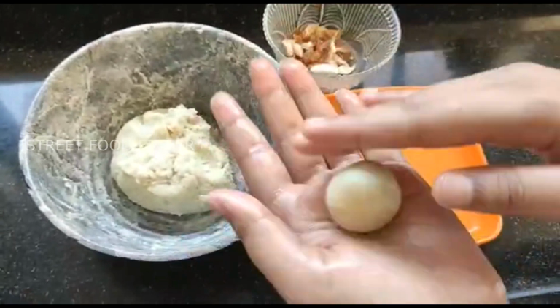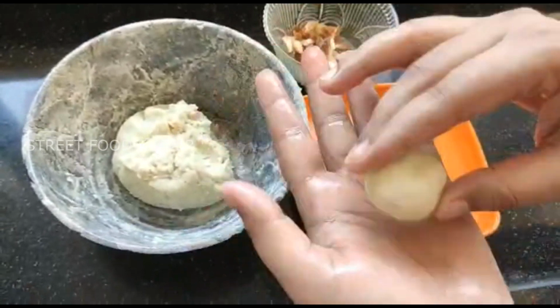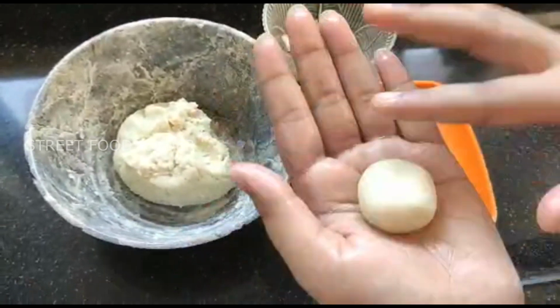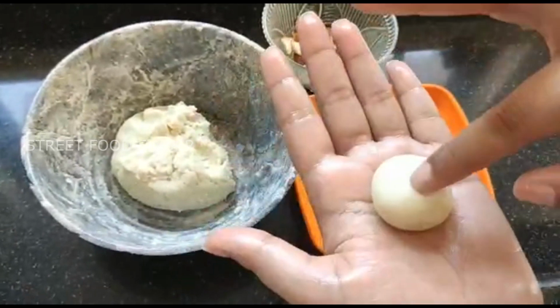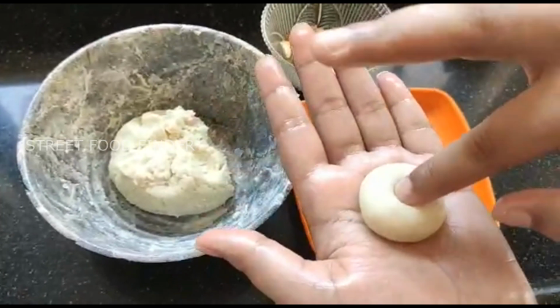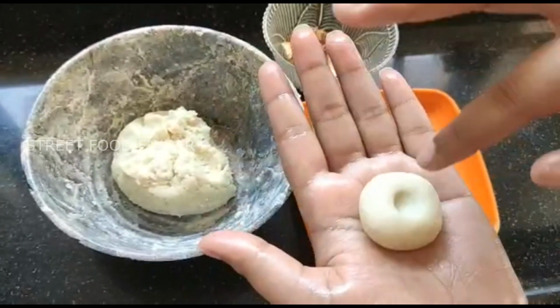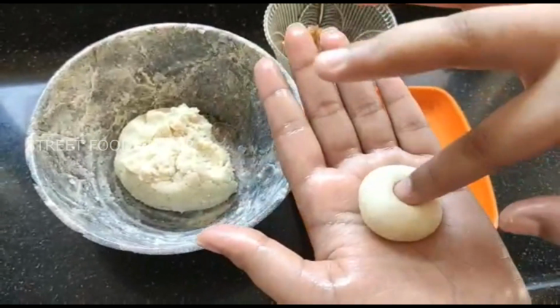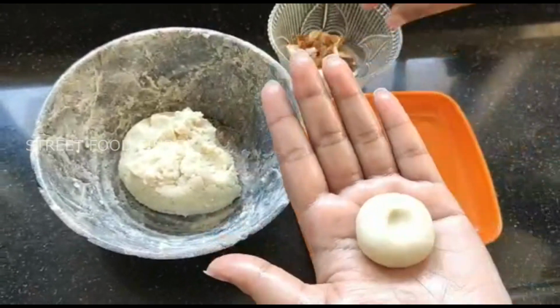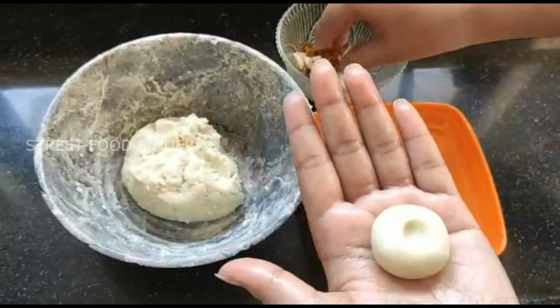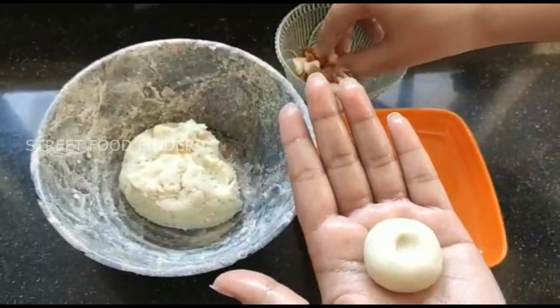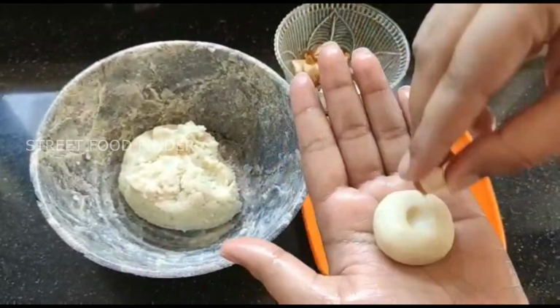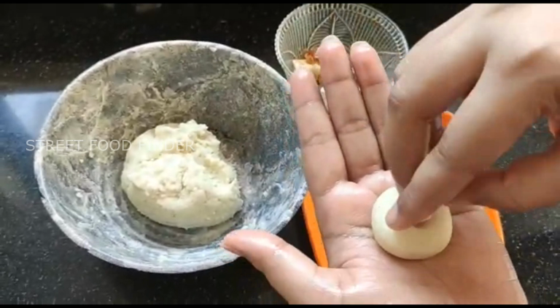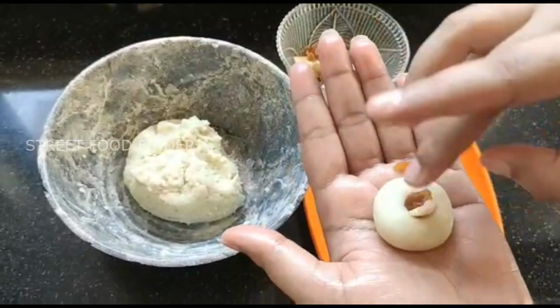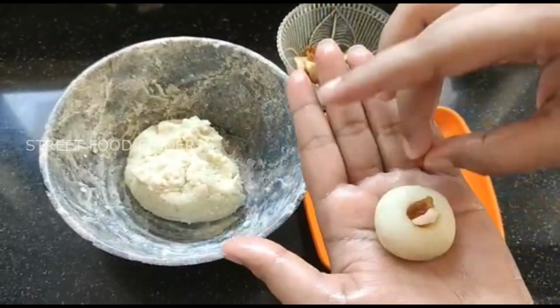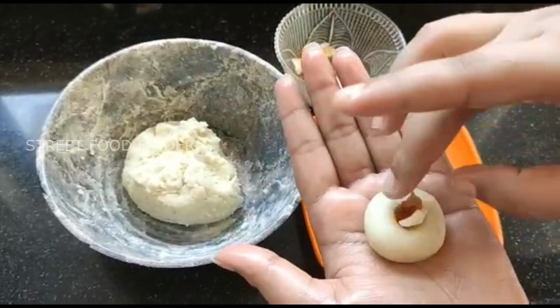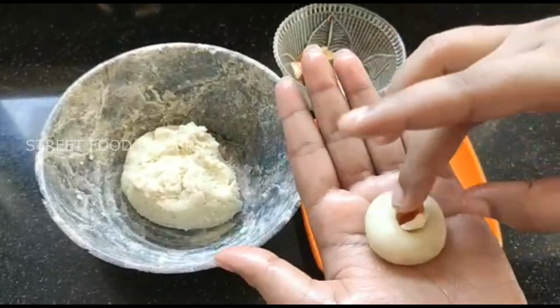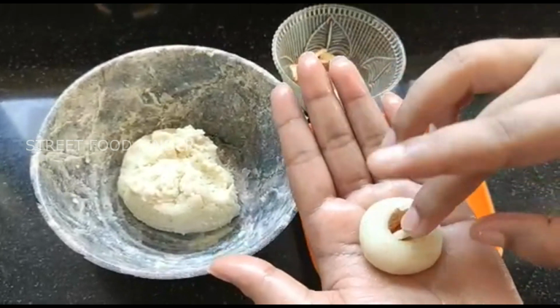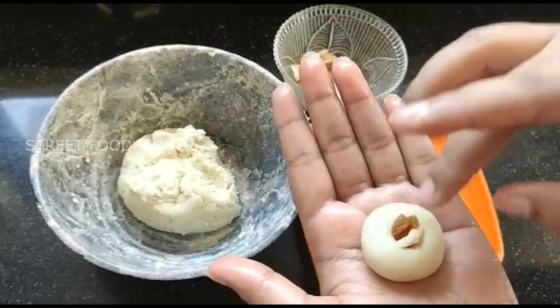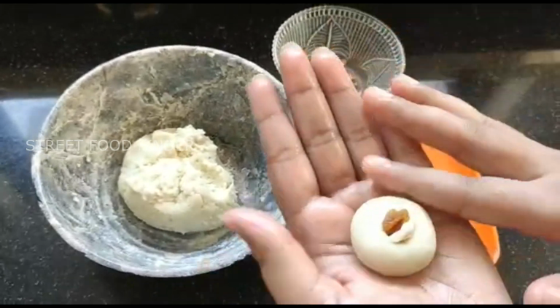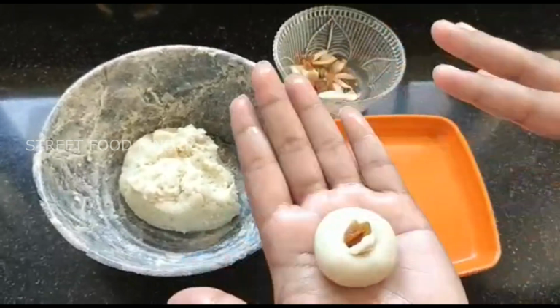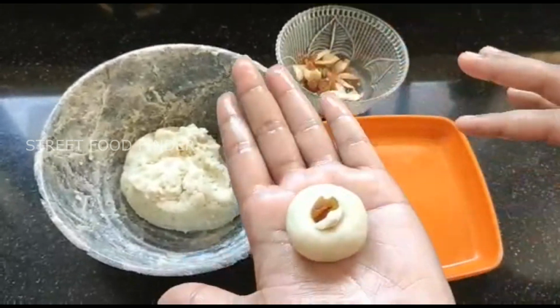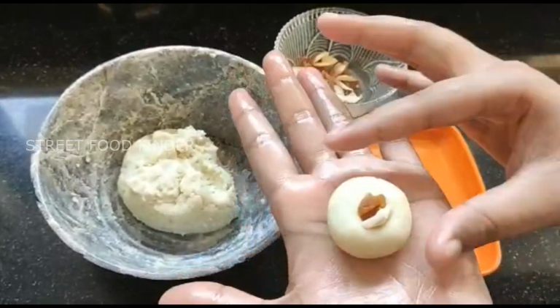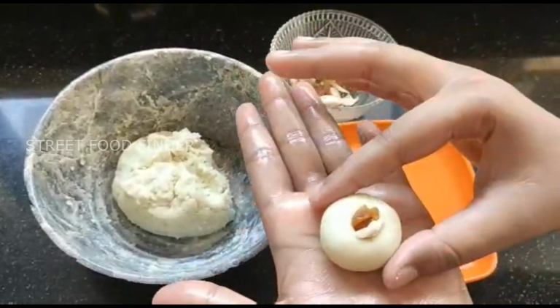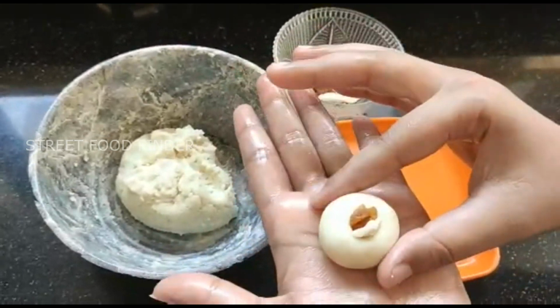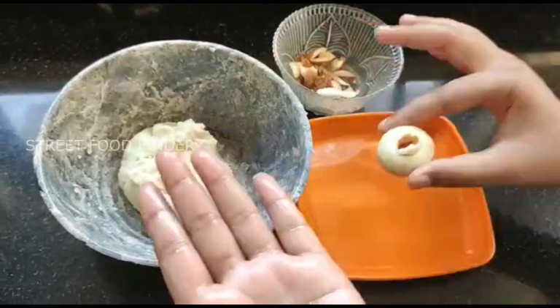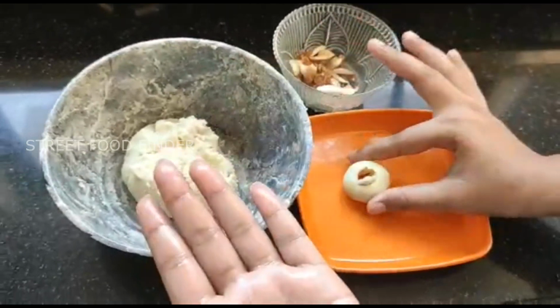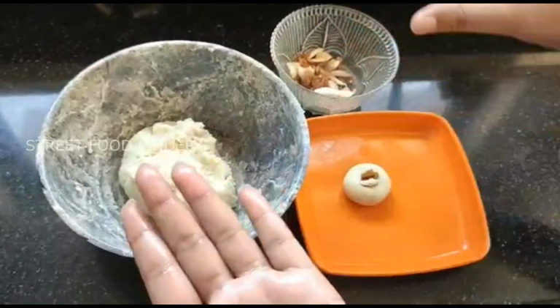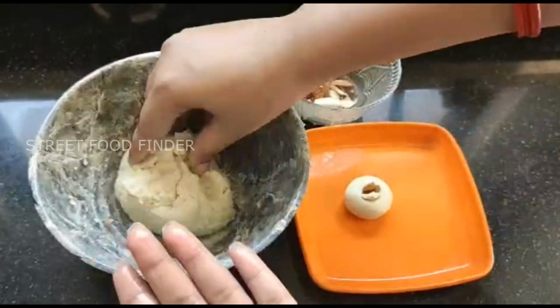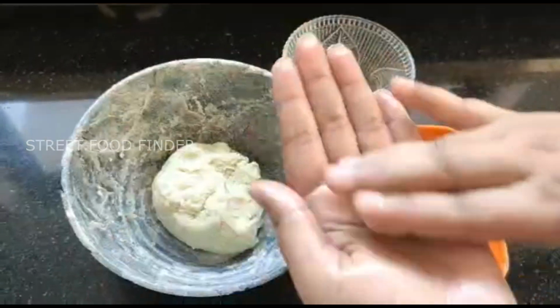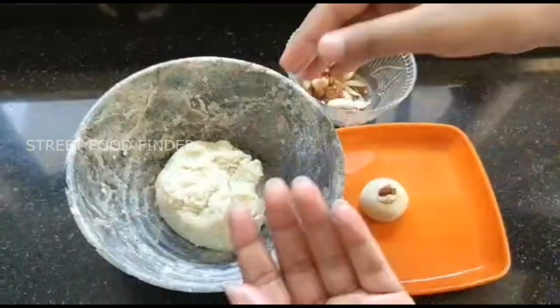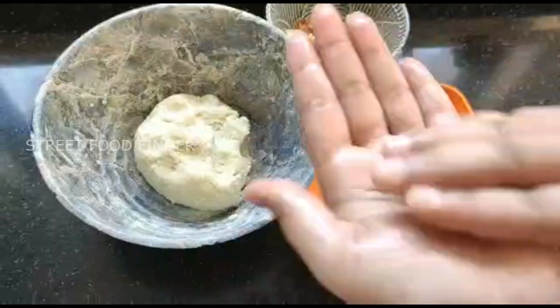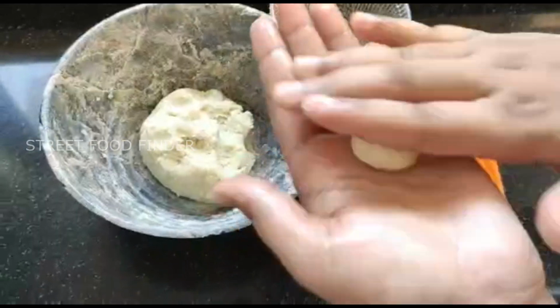I will put it in to warm and keep mixing. I will add the dry fruits.